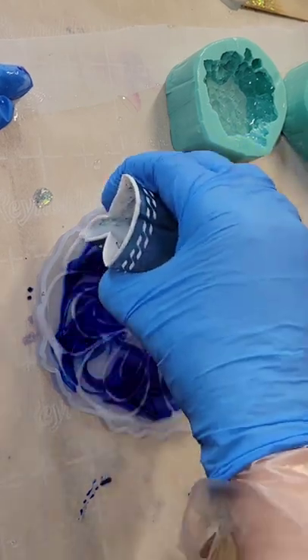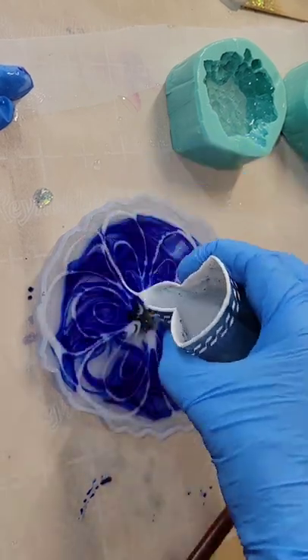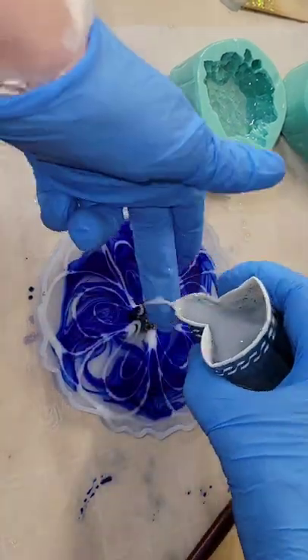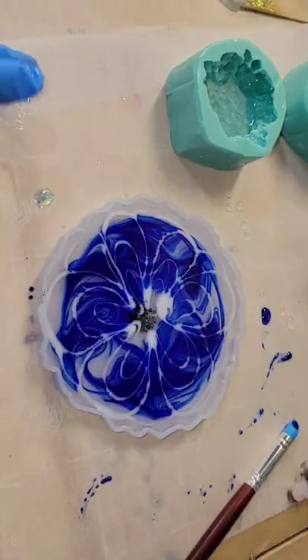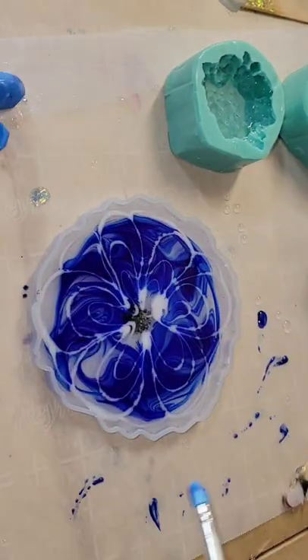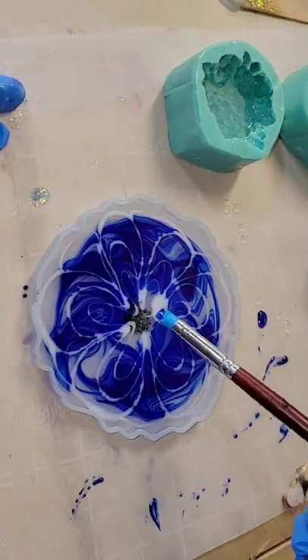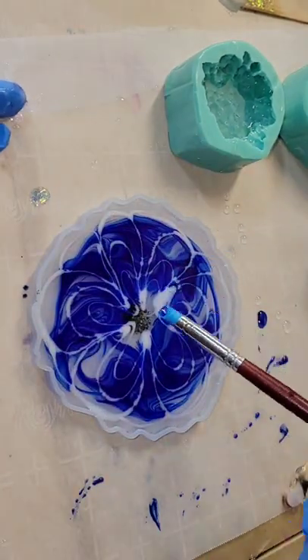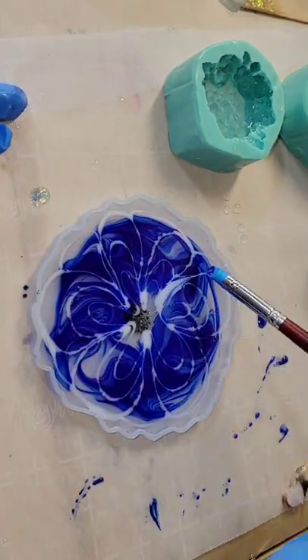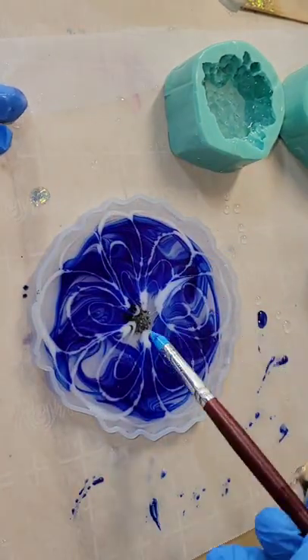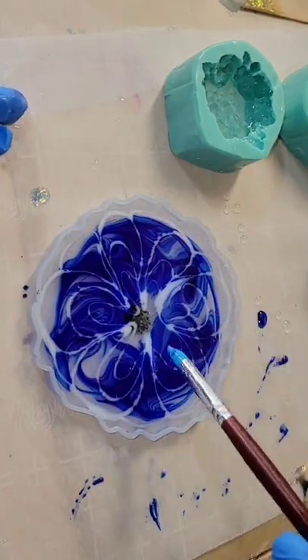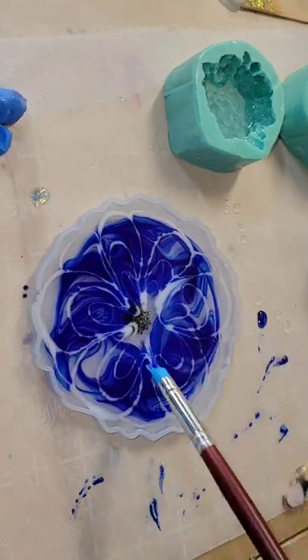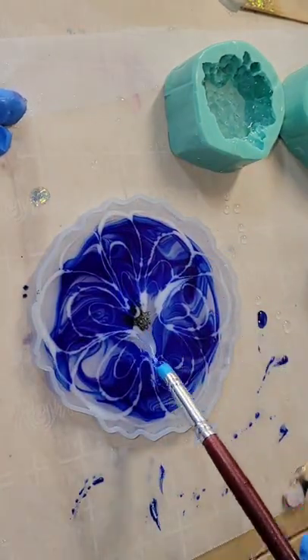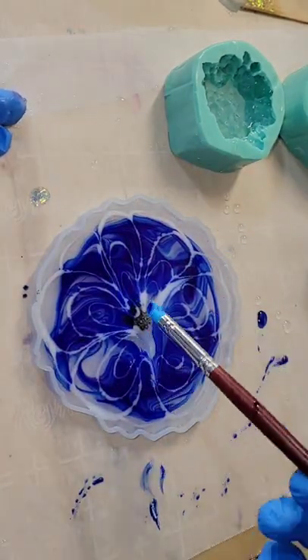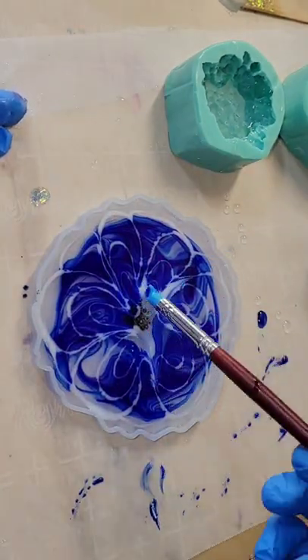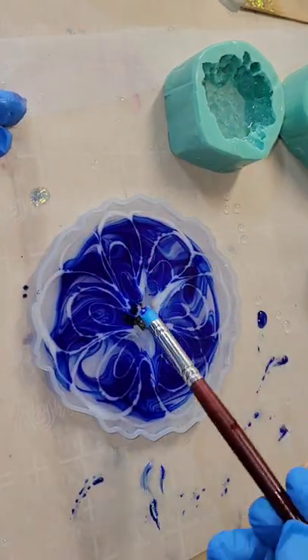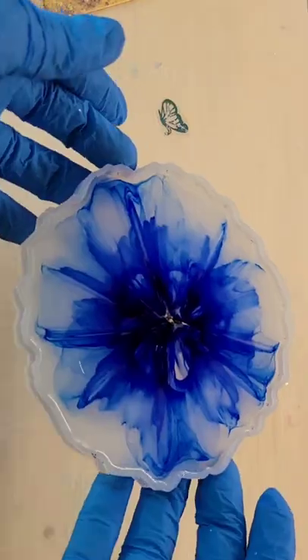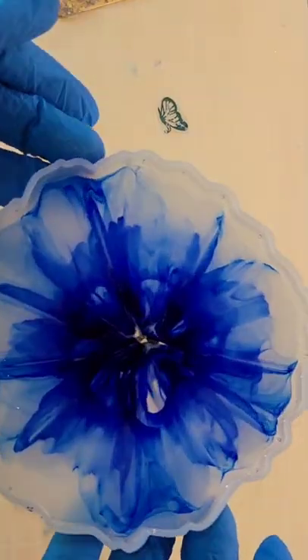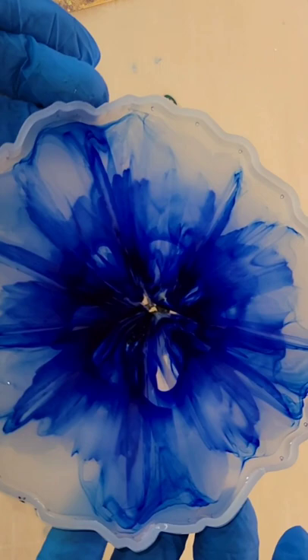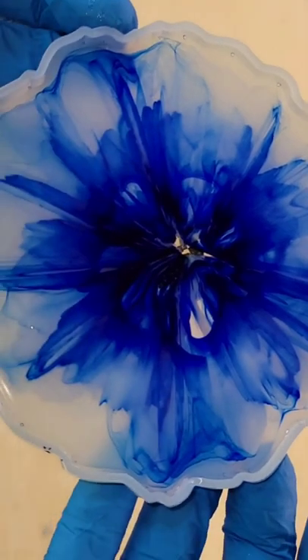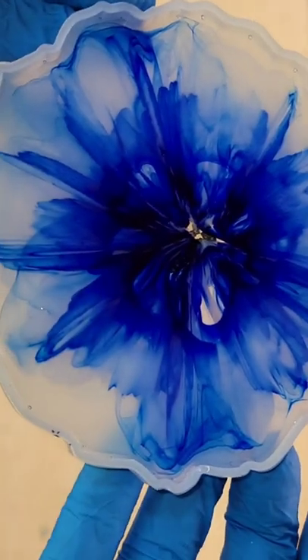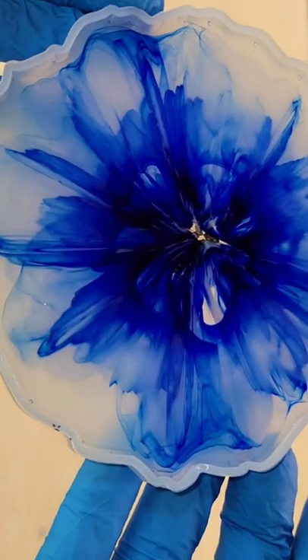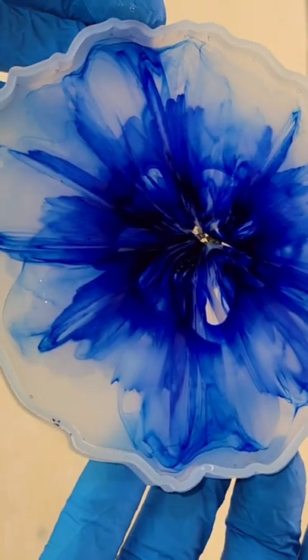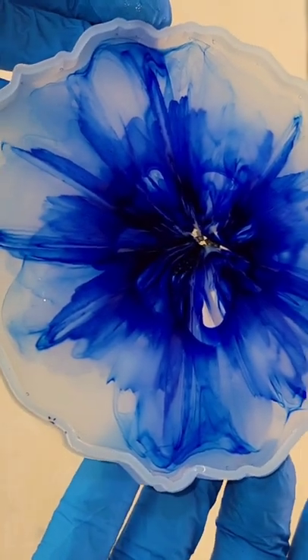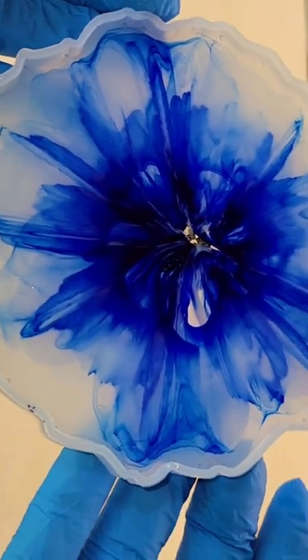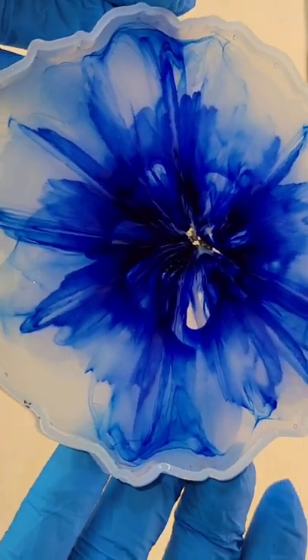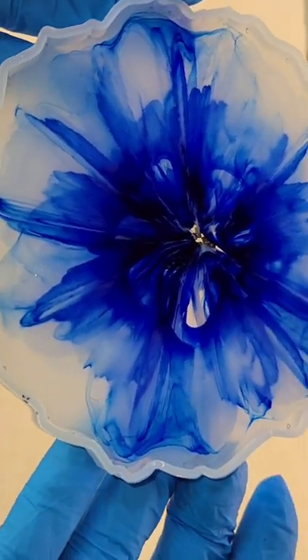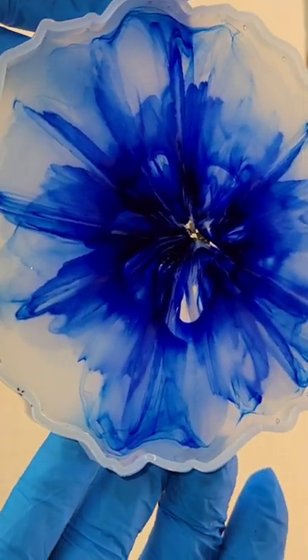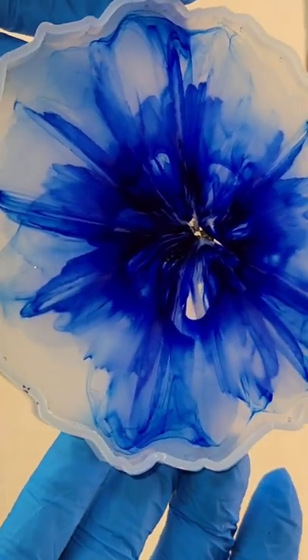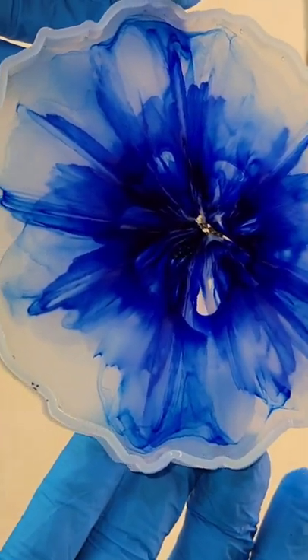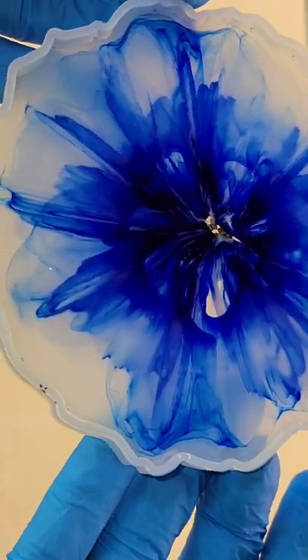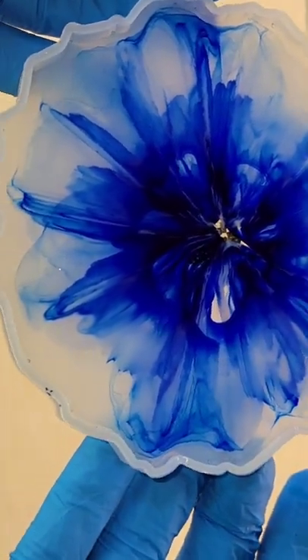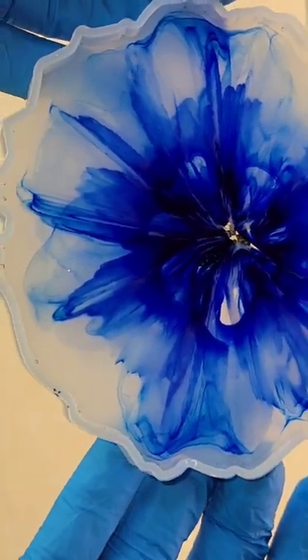So then I went in with my white, drew my flower petals, and that's it. I let it dry for 24 hours. Here's how it was looking.